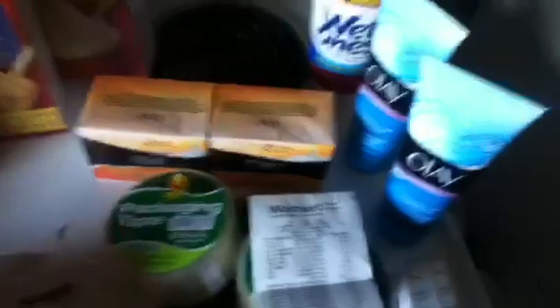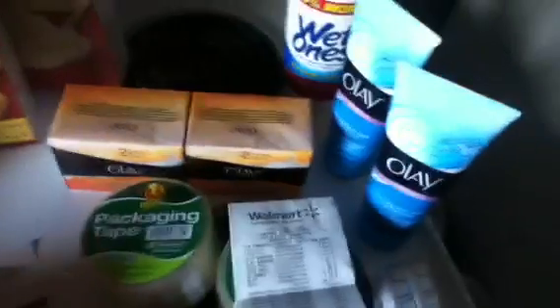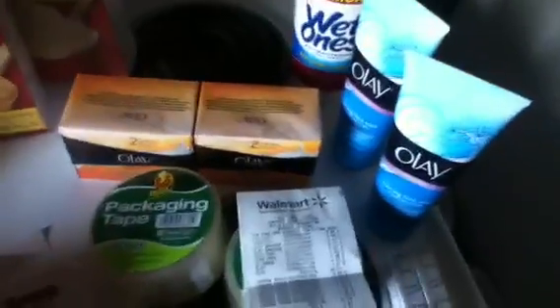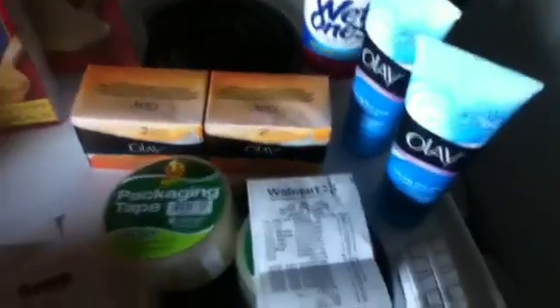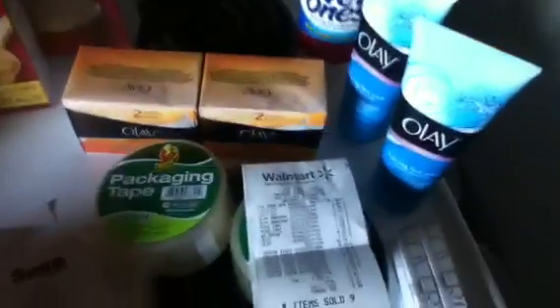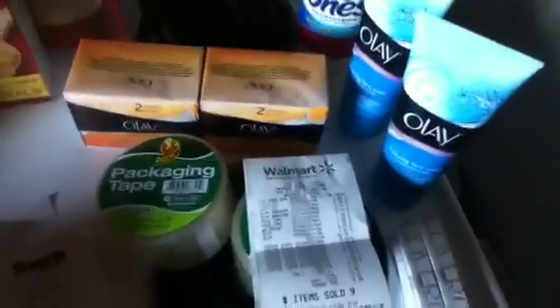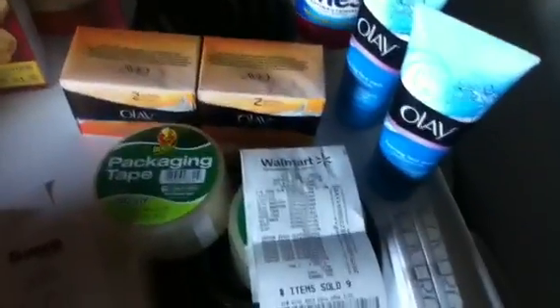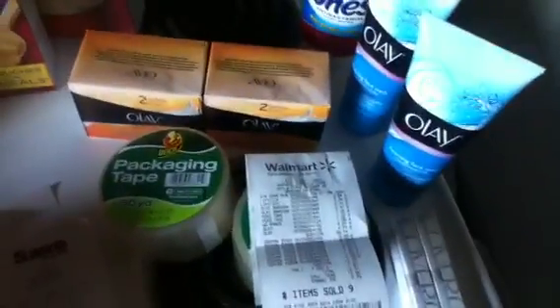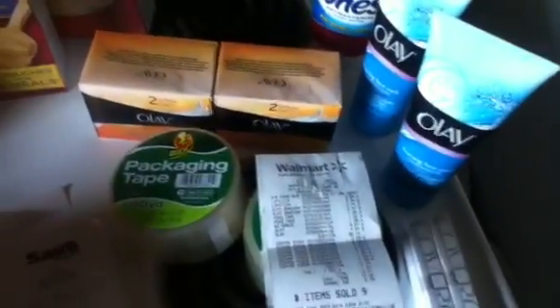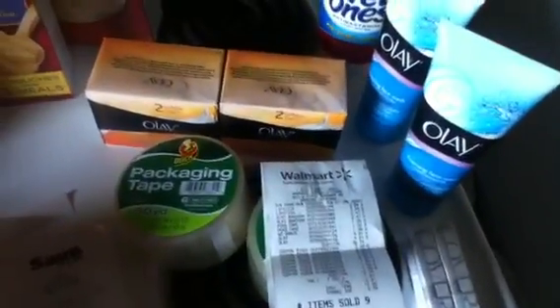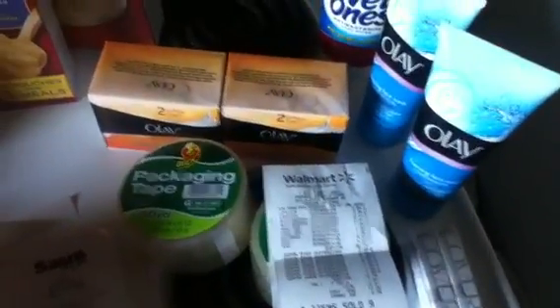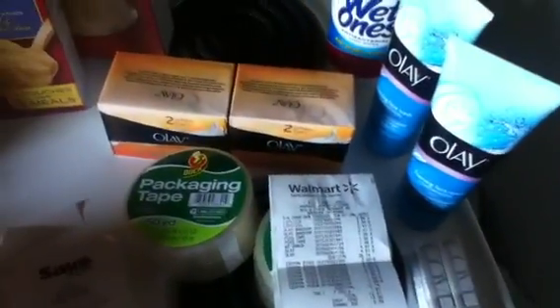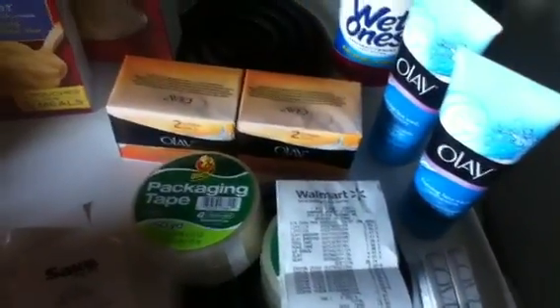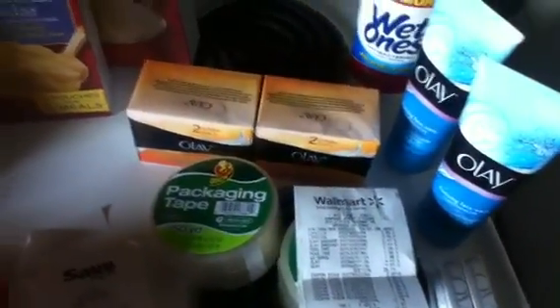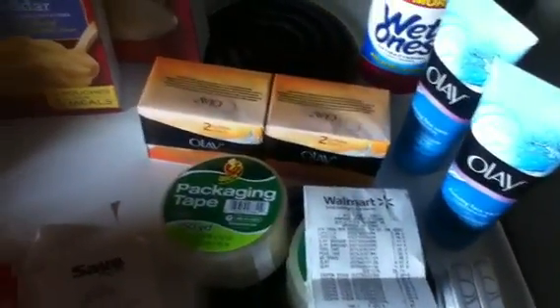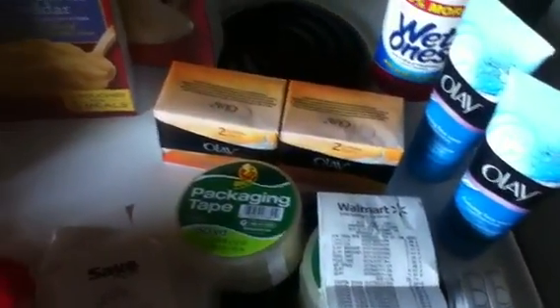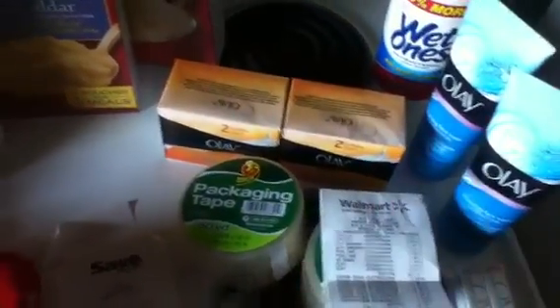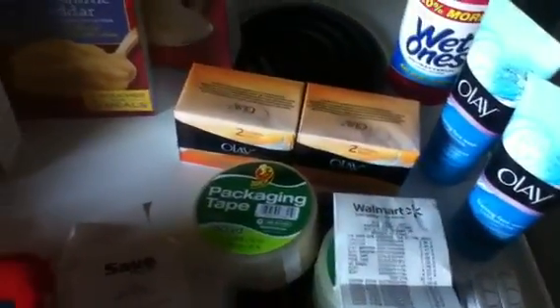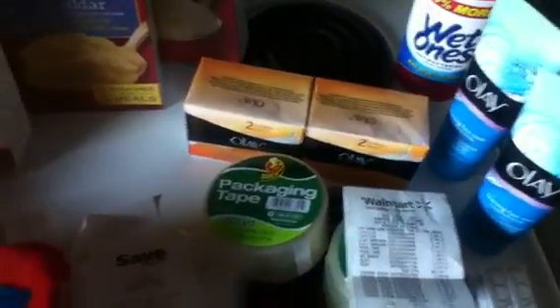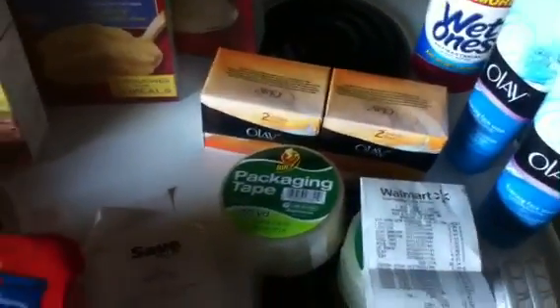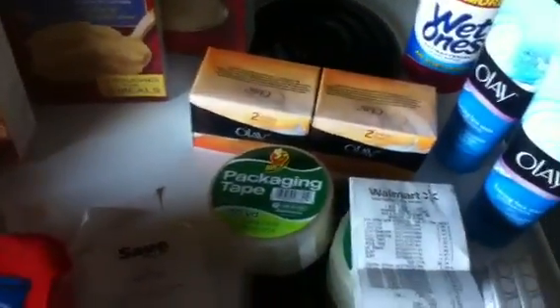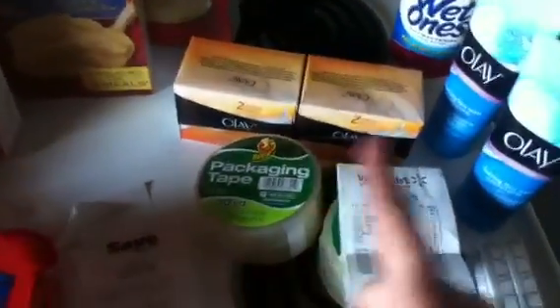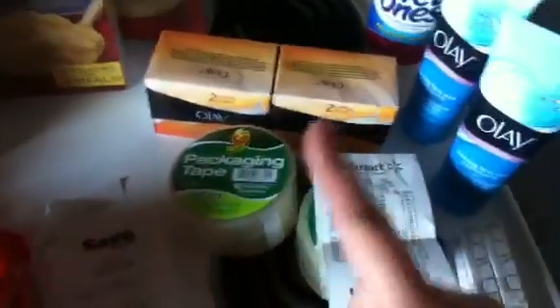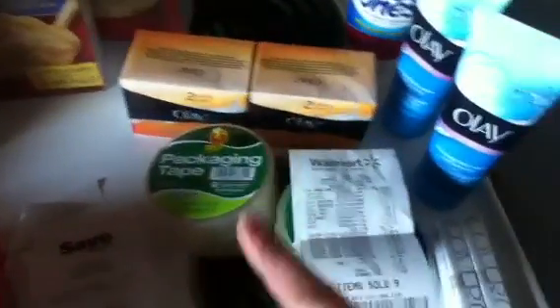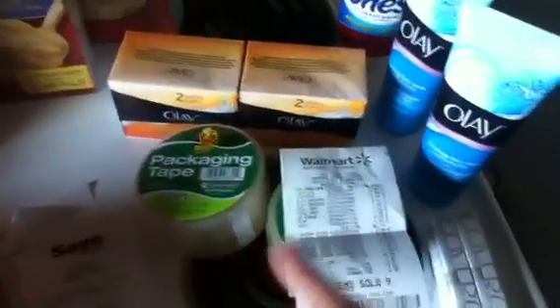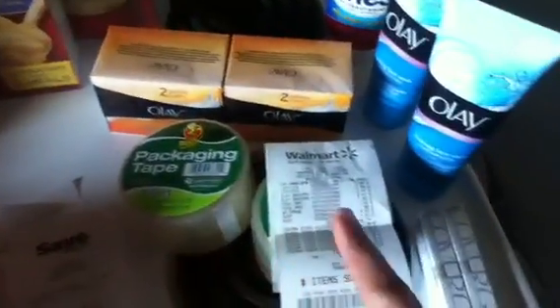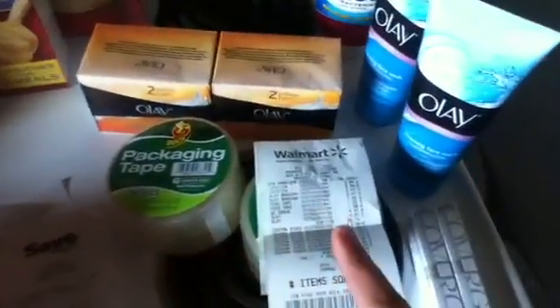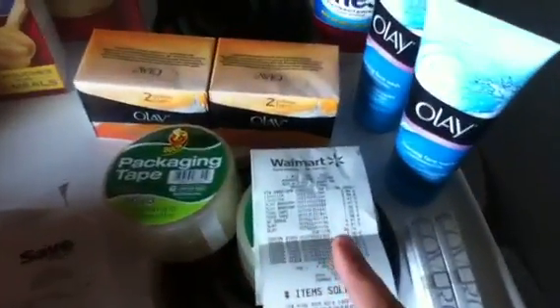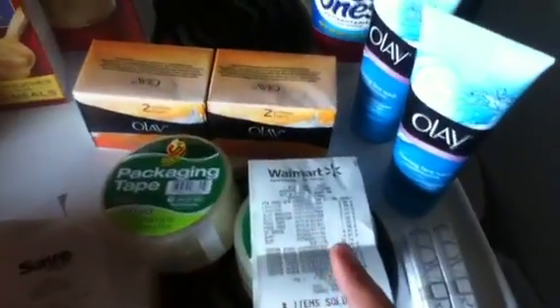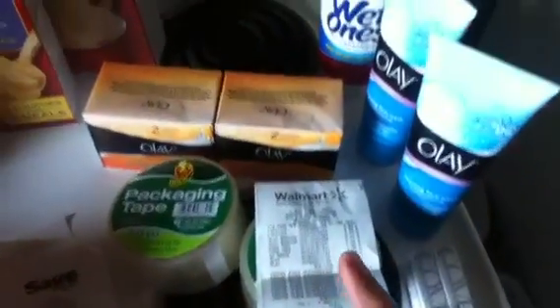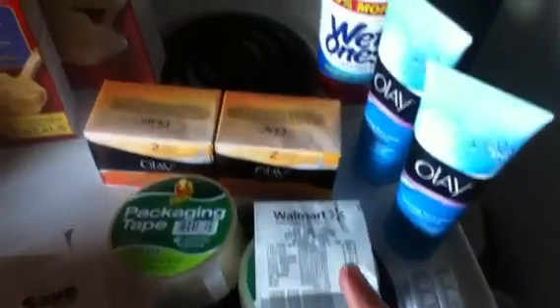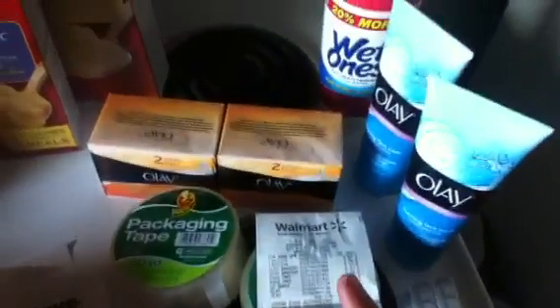Hey YouTube, I went to Walmart and Save-A-Lot and I'll show you what I got at each one.